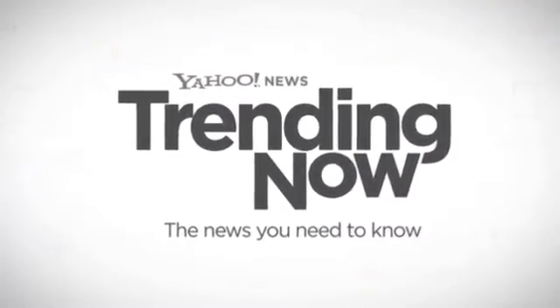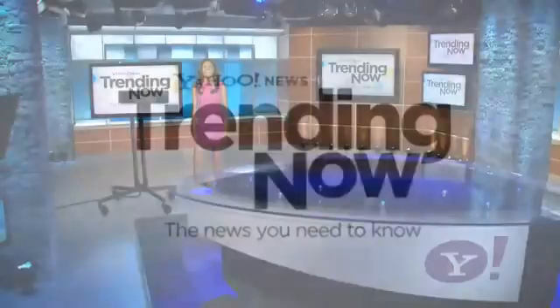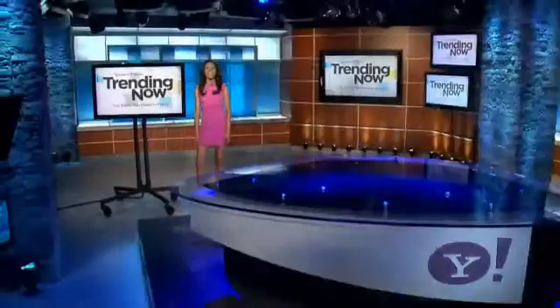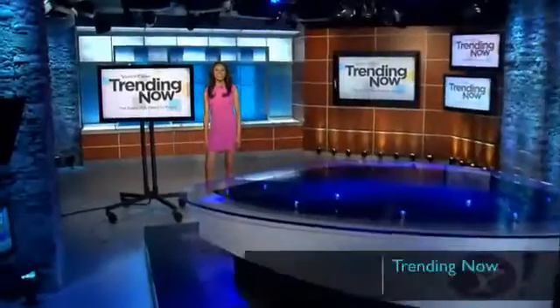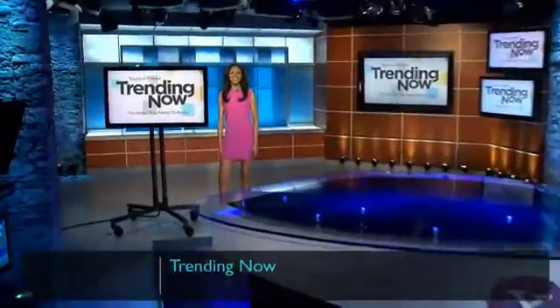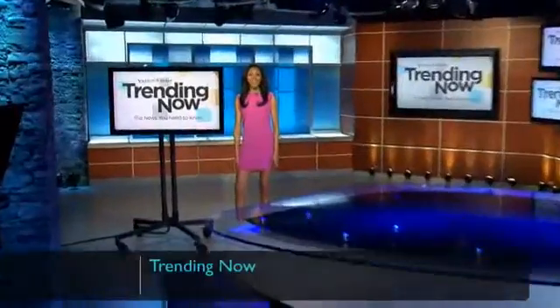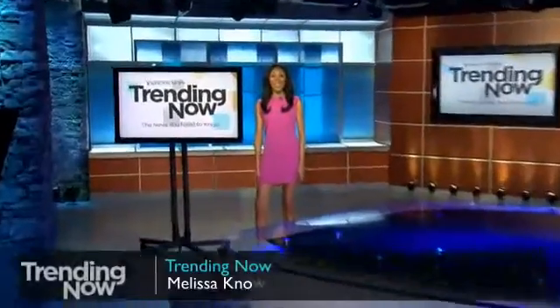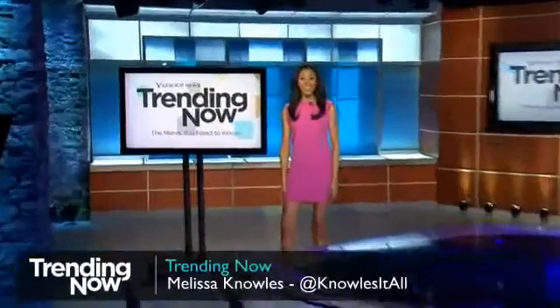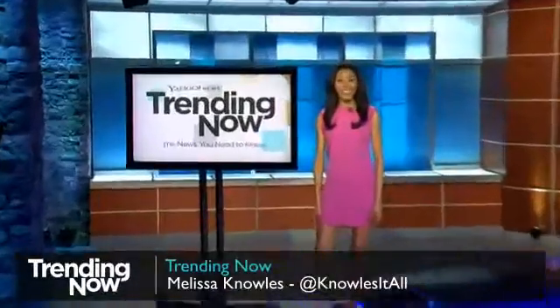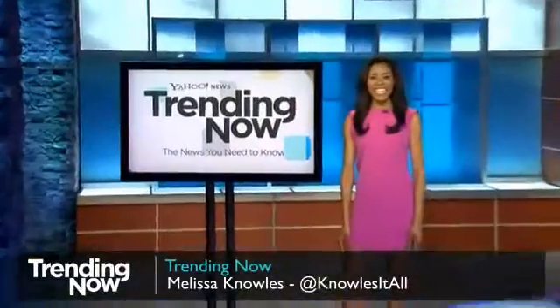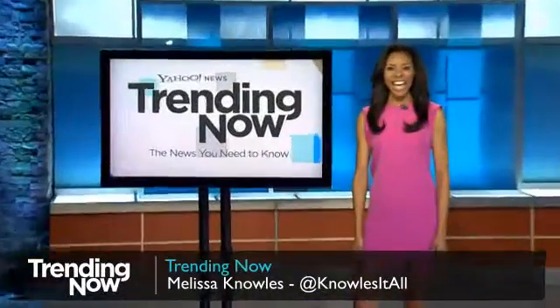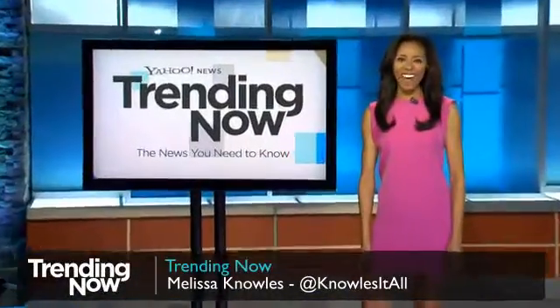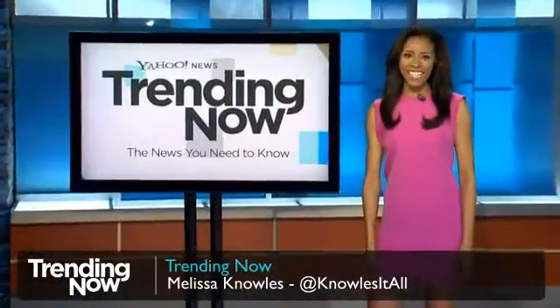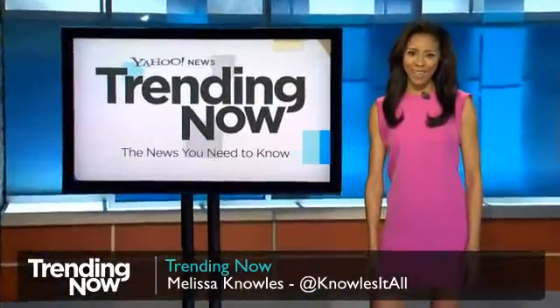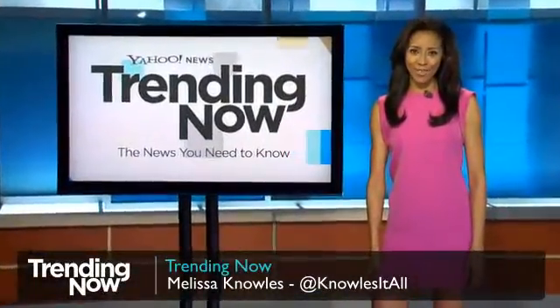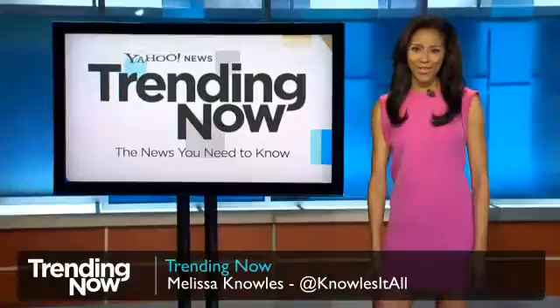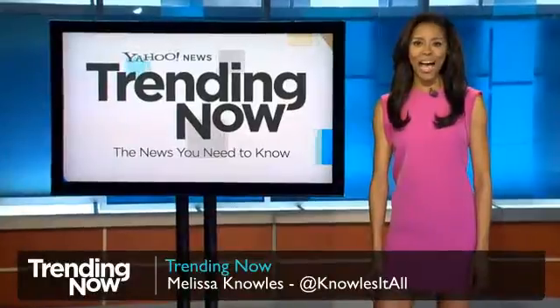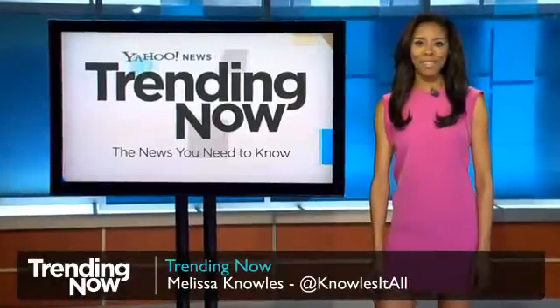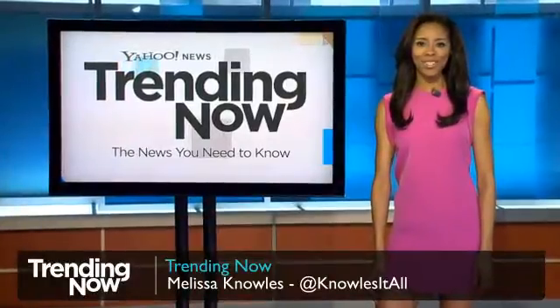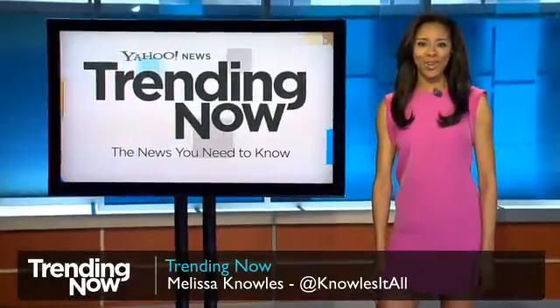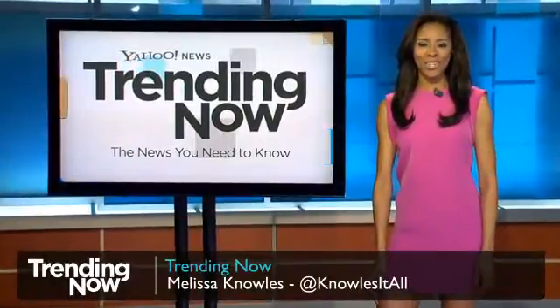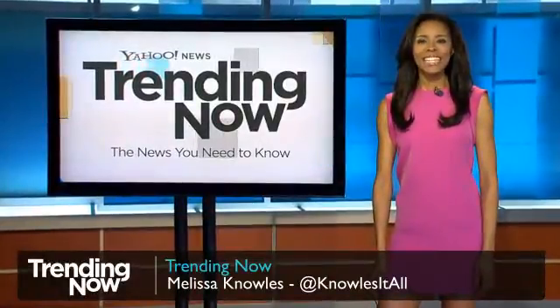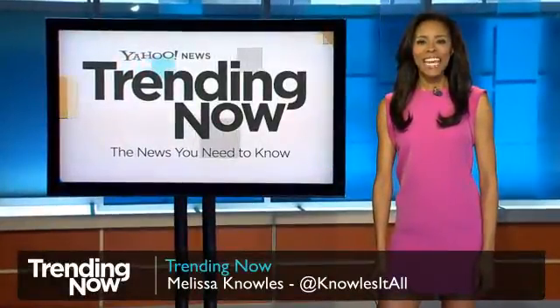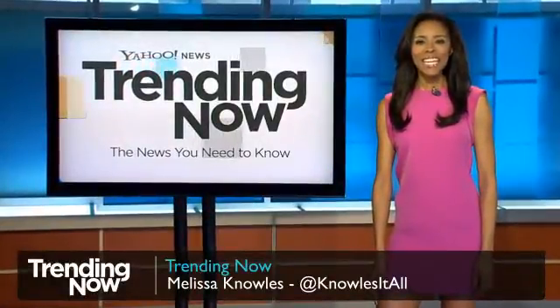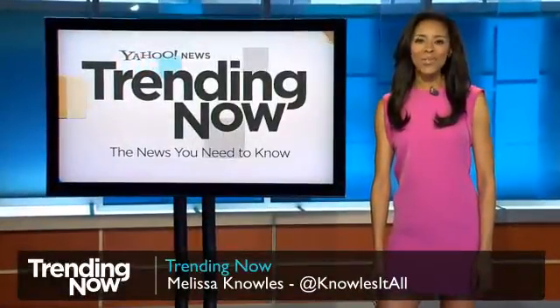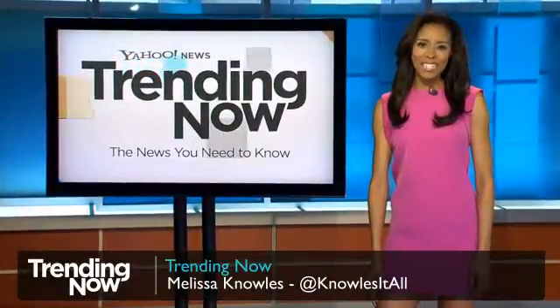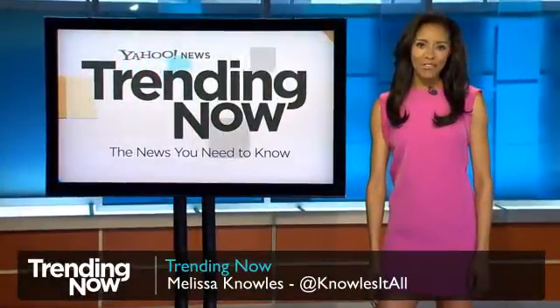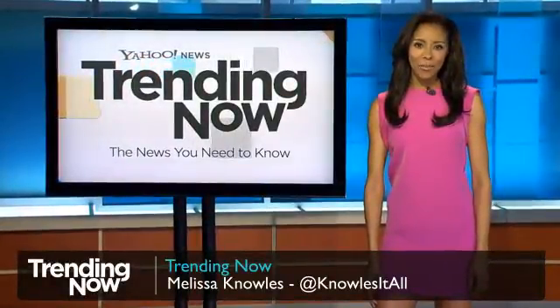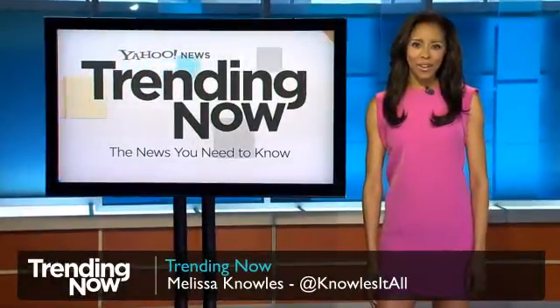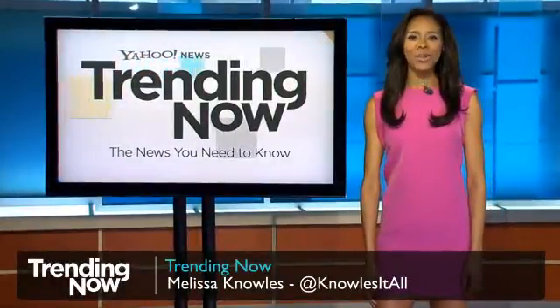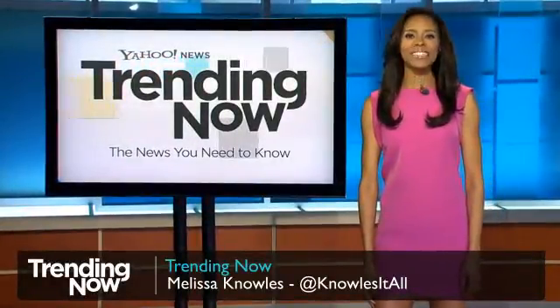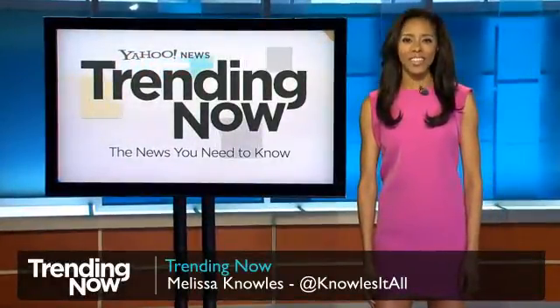Hey, everyone. Welcome to Trending Now on Yahoo News. I'm Melissa Knowles. Today is Wednesday, February 27th.